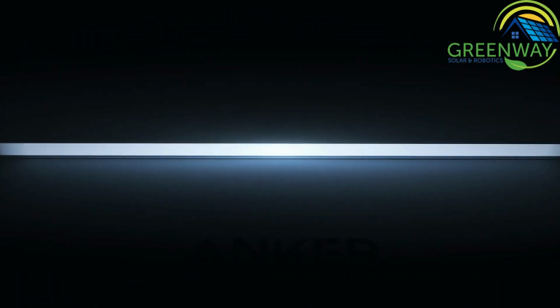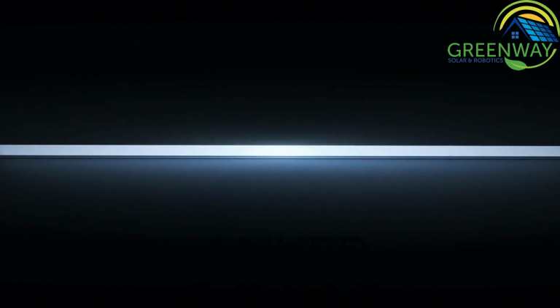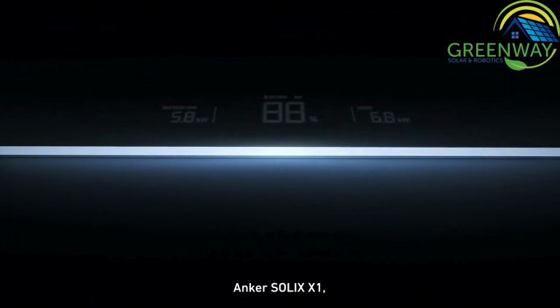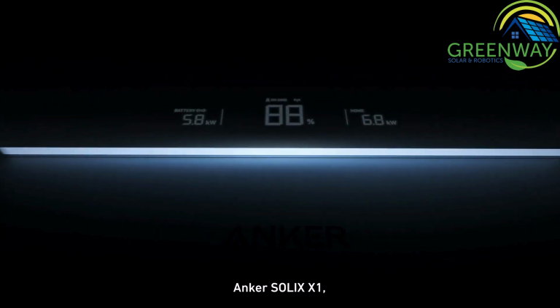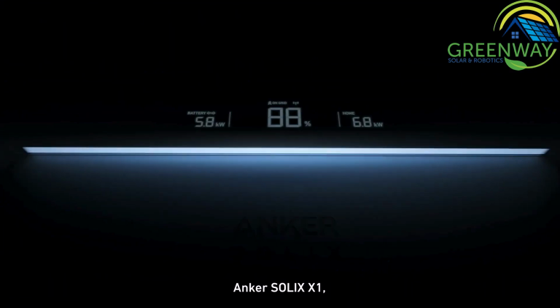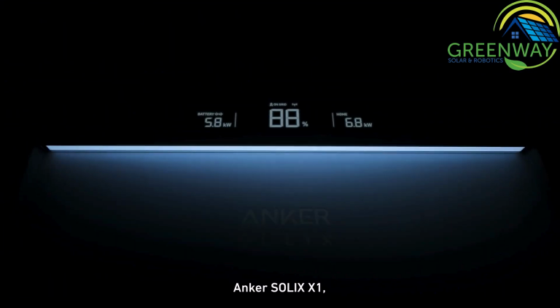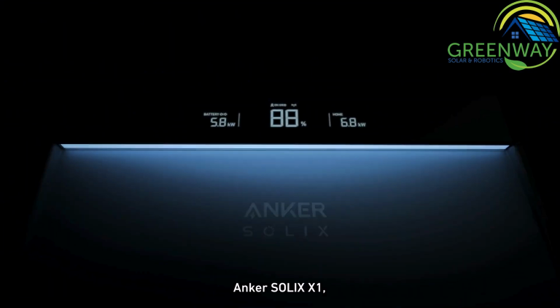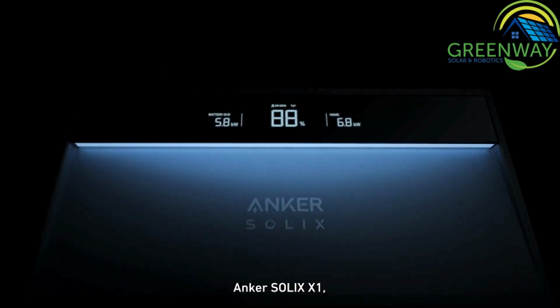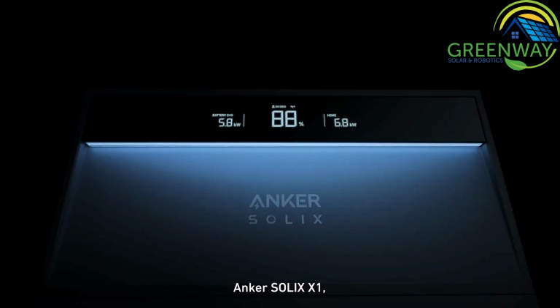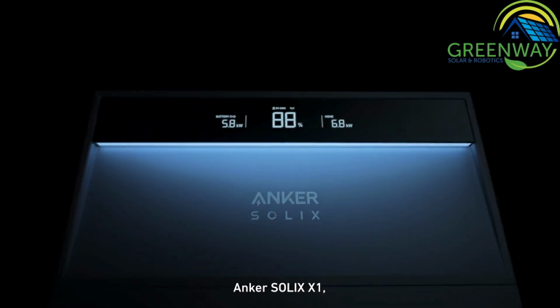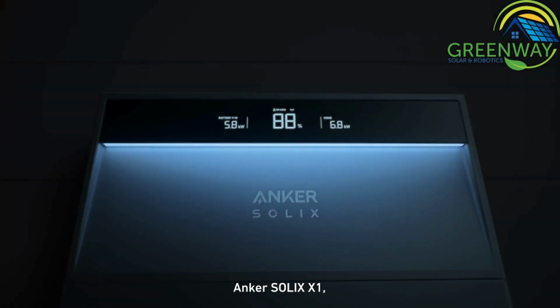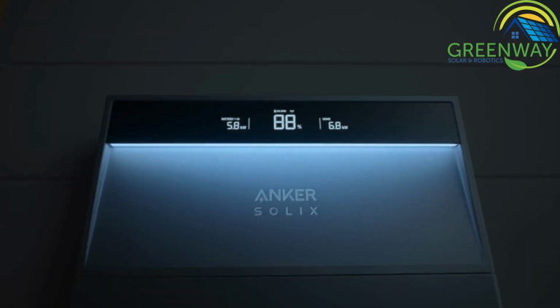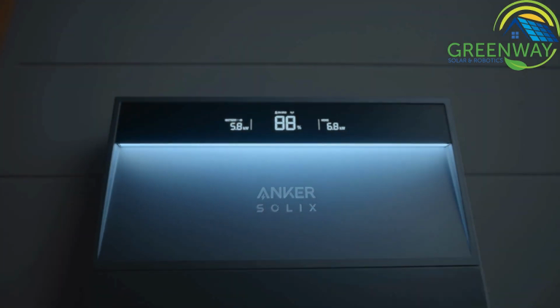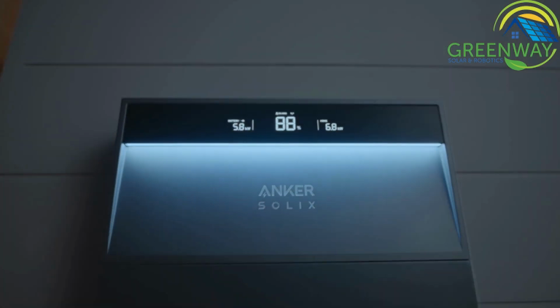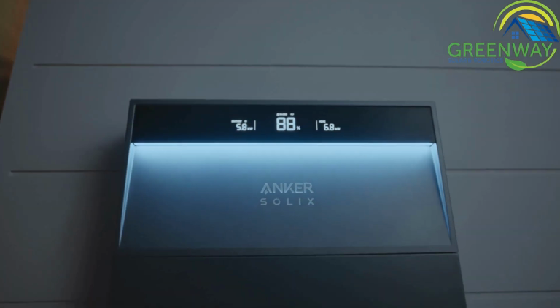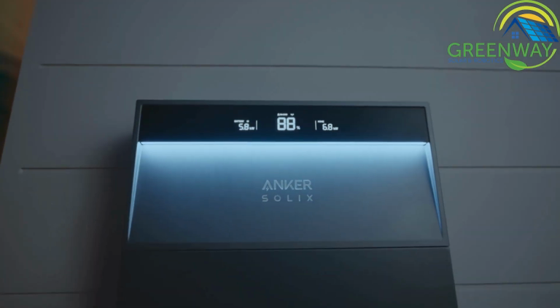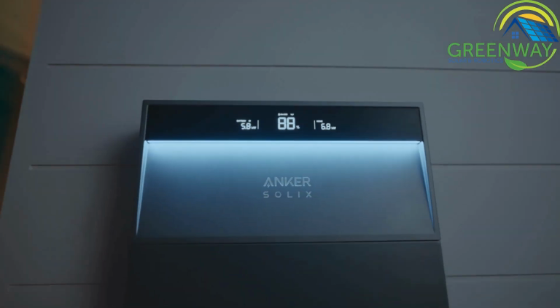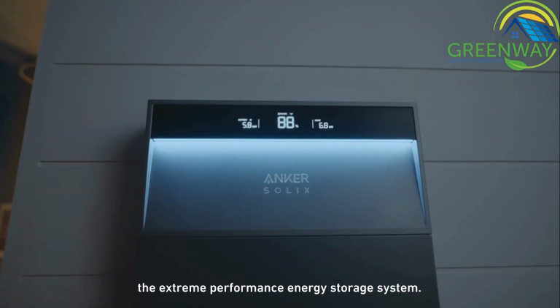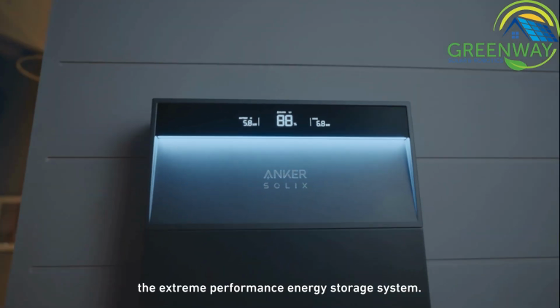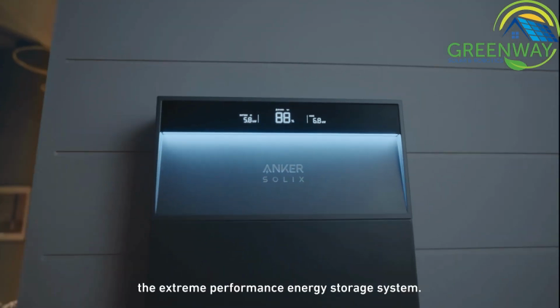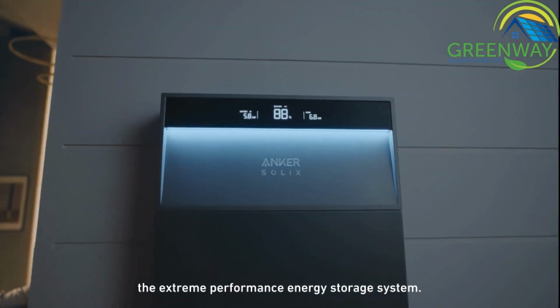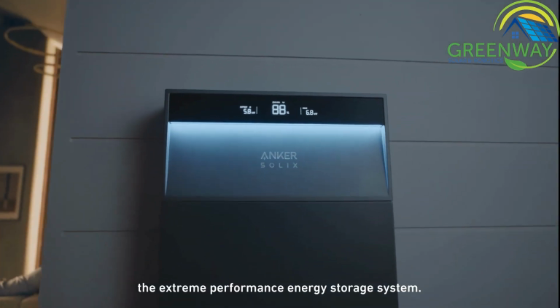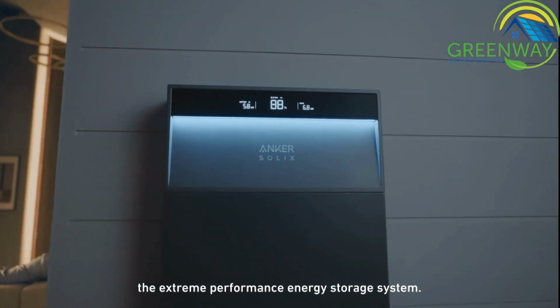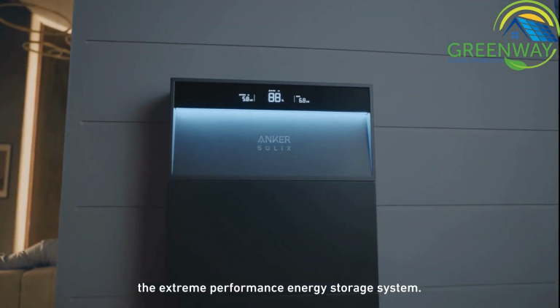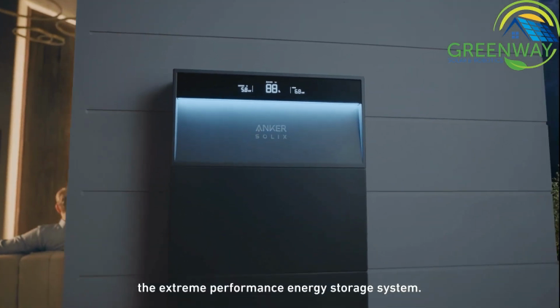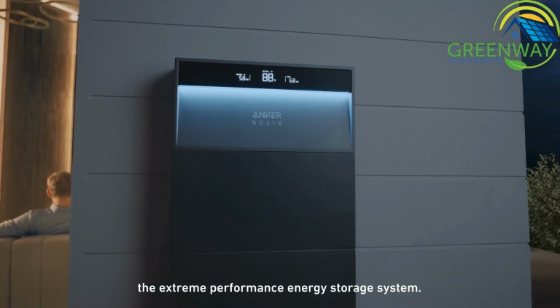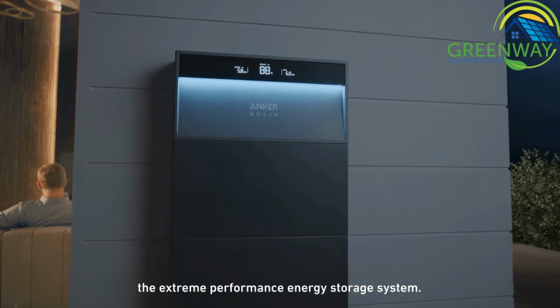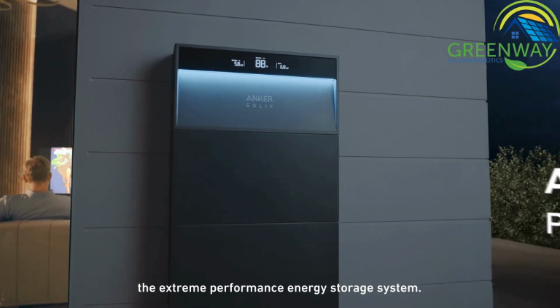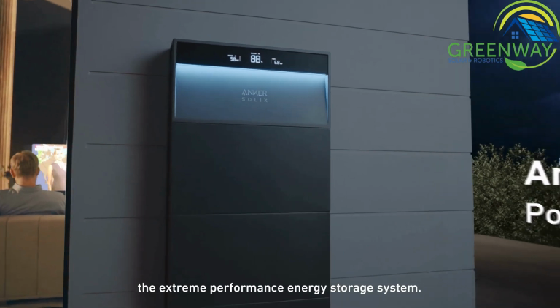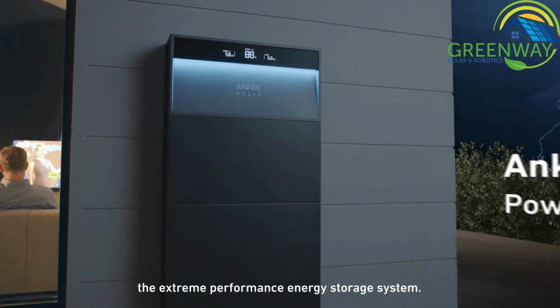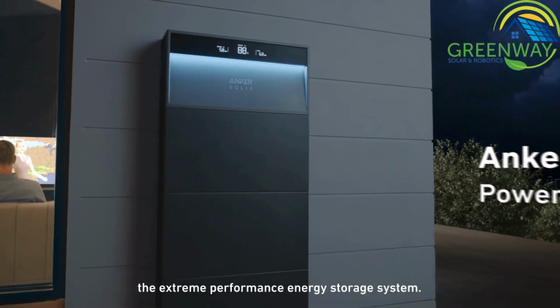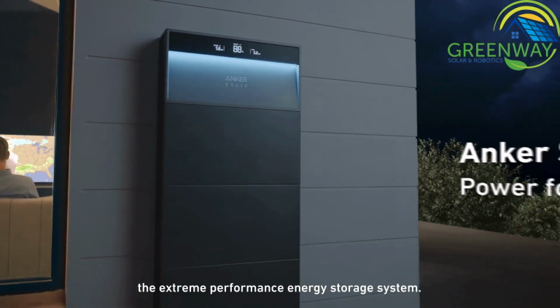Anker Solix X1. The extreme performance energy storage system.